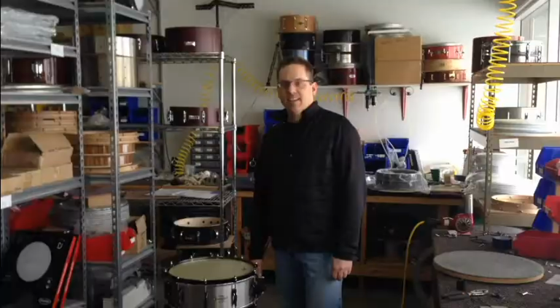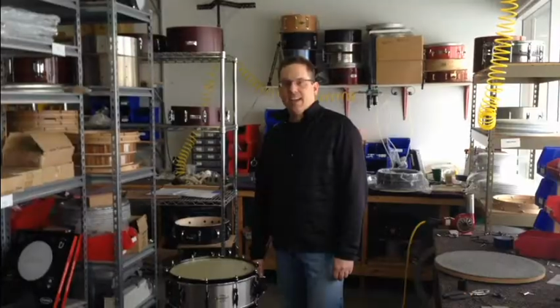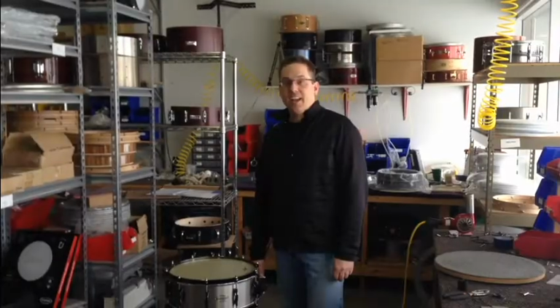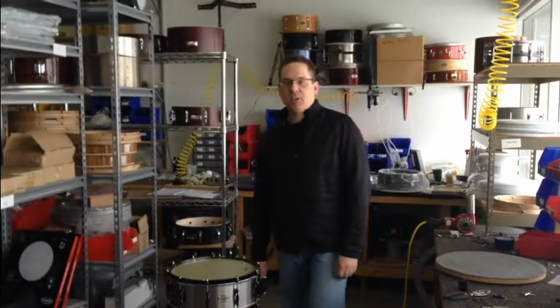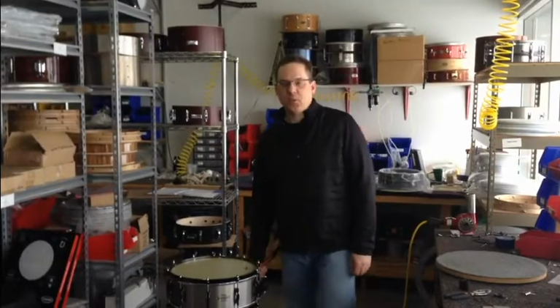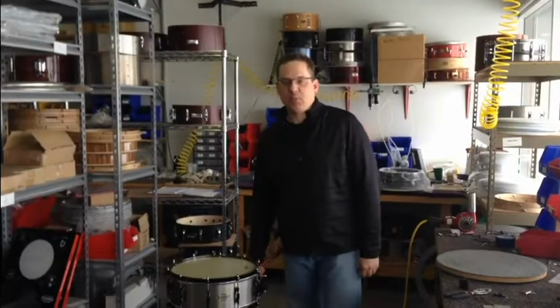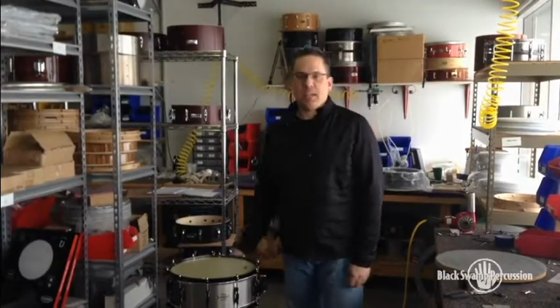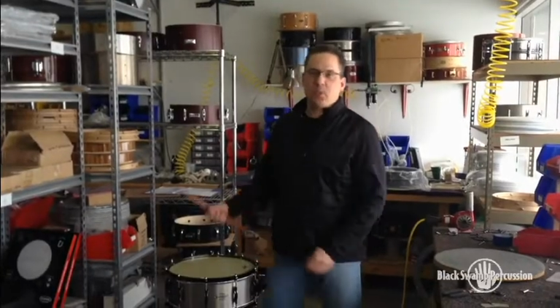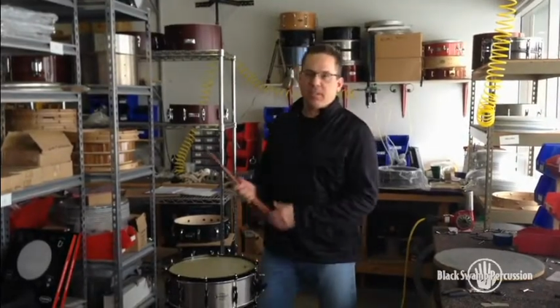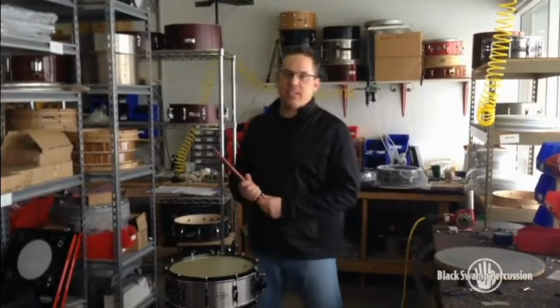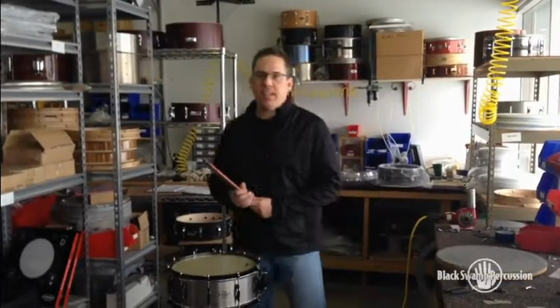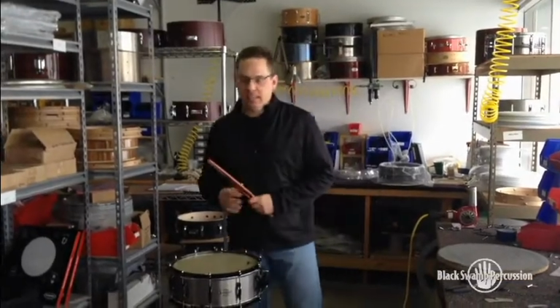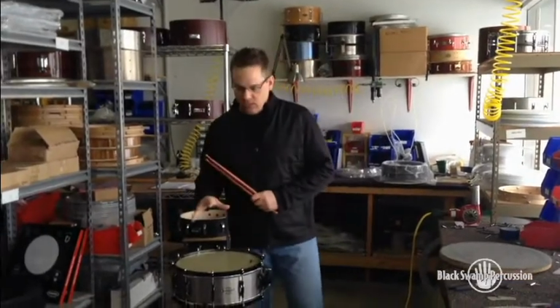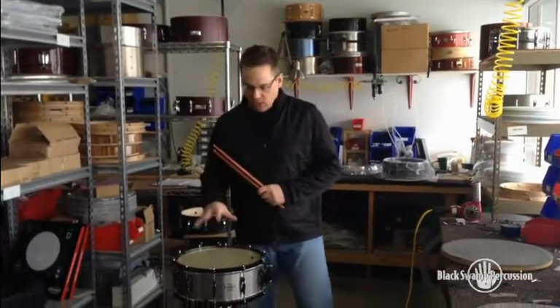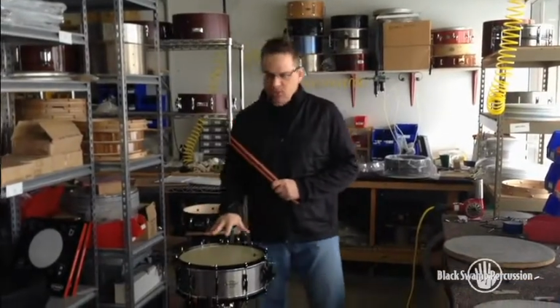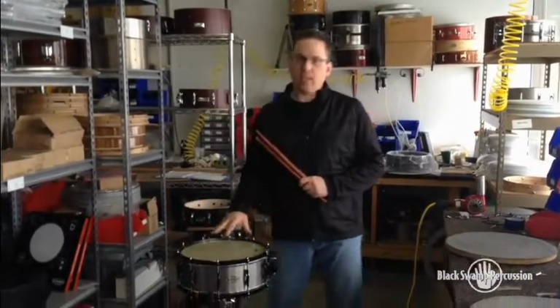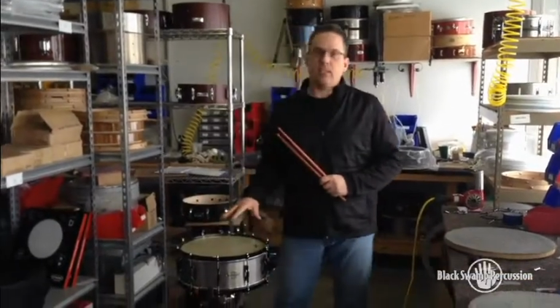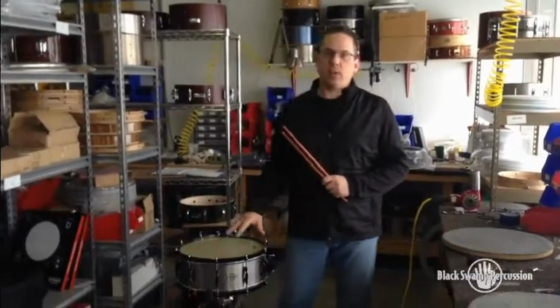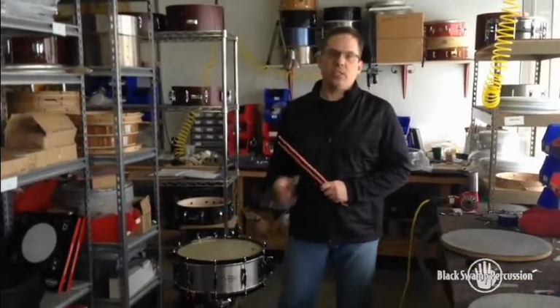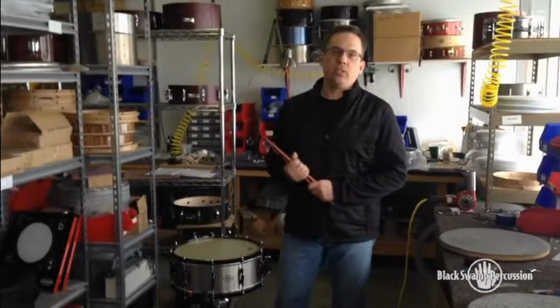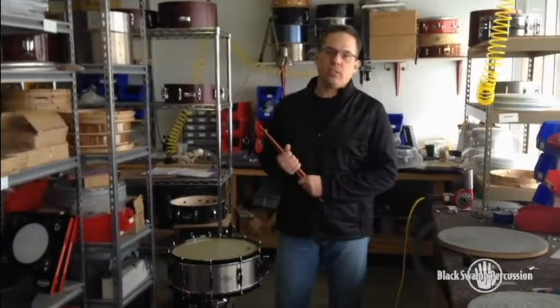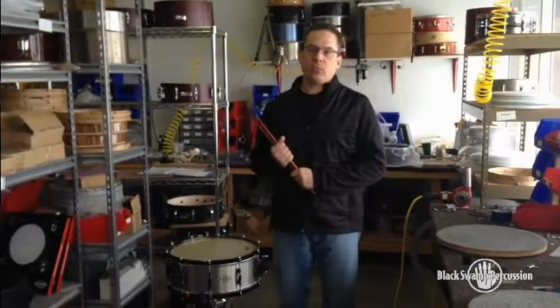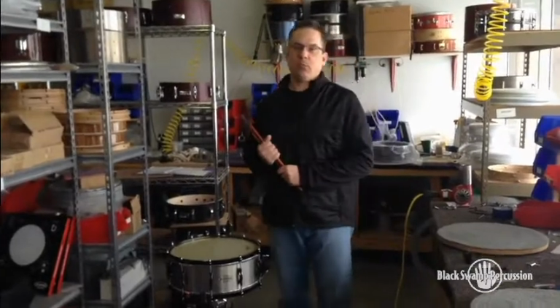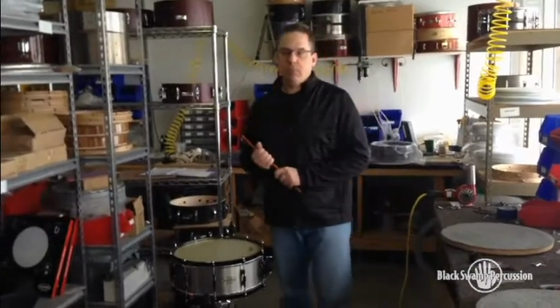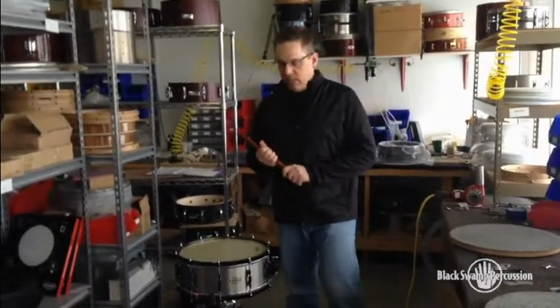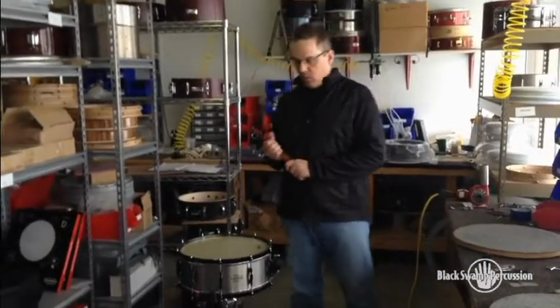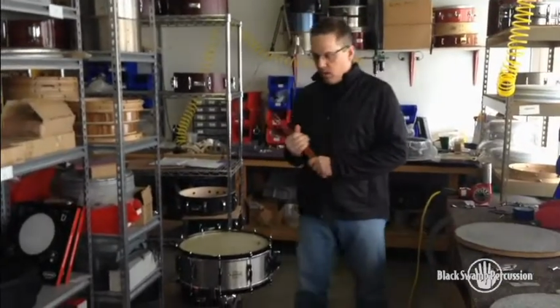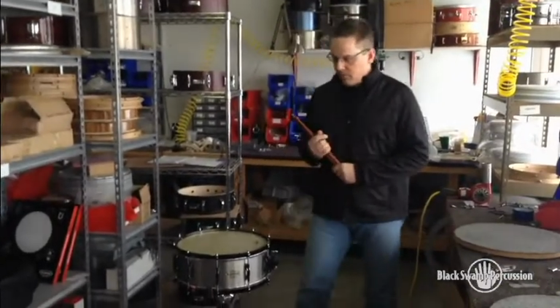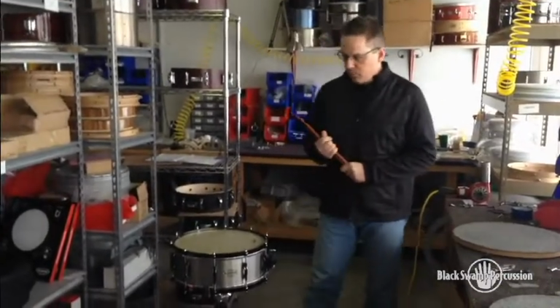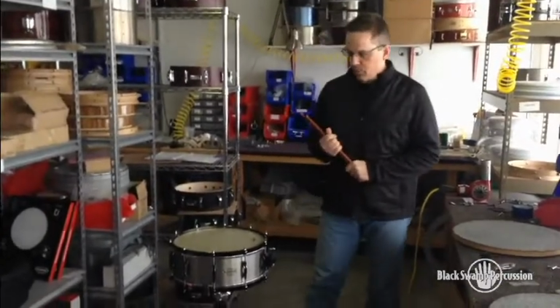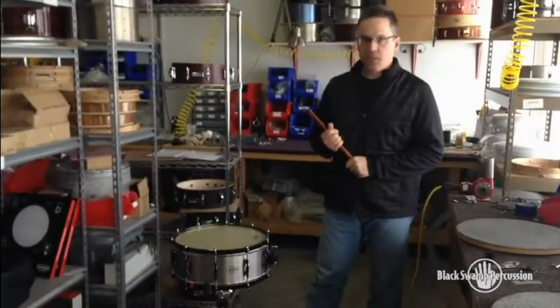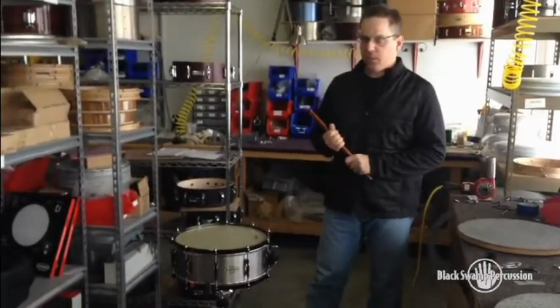Hi, I'm Eric Solway from Black Swamp Percussion and this is our second sound signature custom drum that we're offering through Percussion Source.